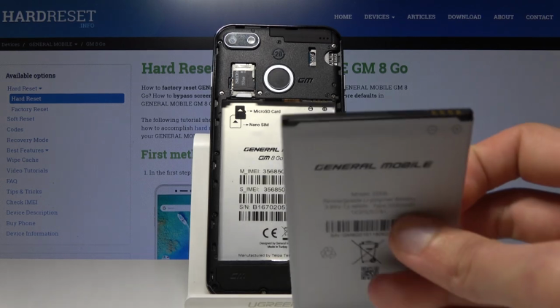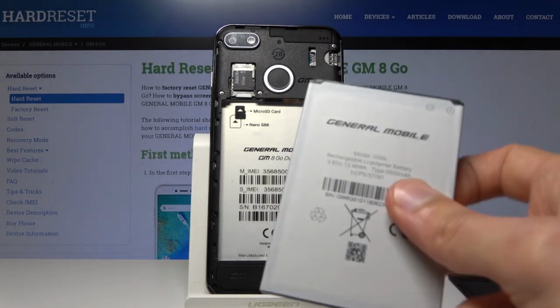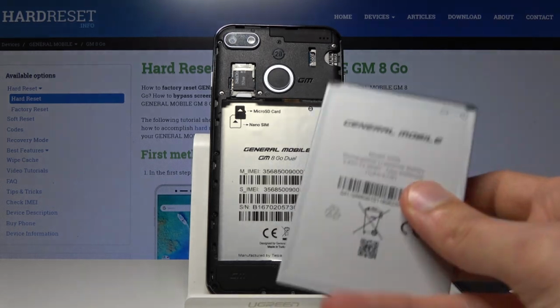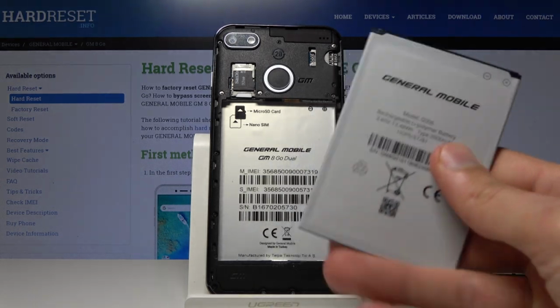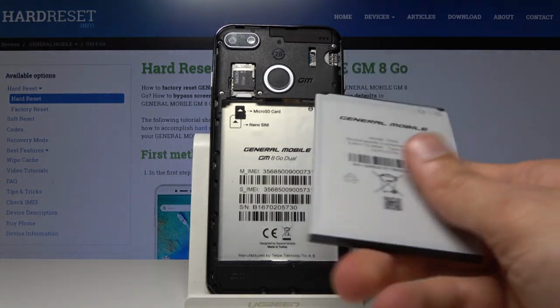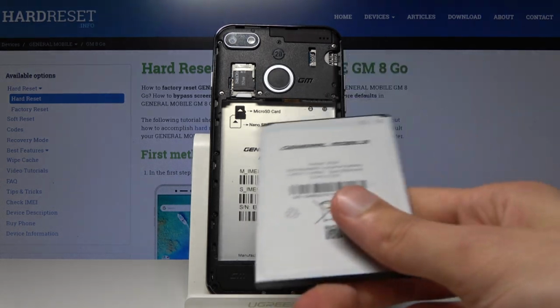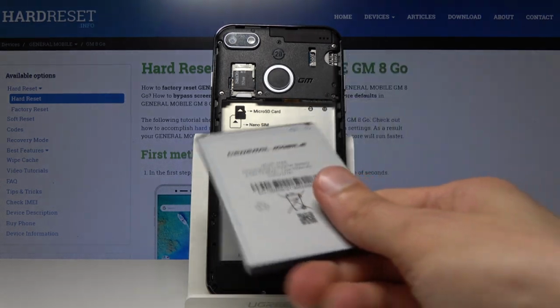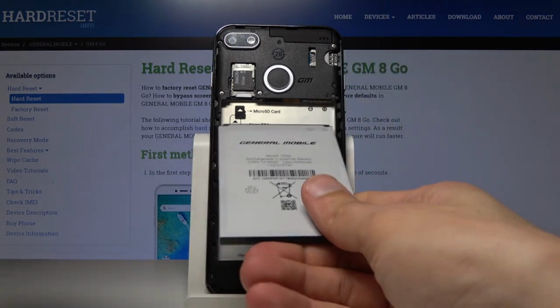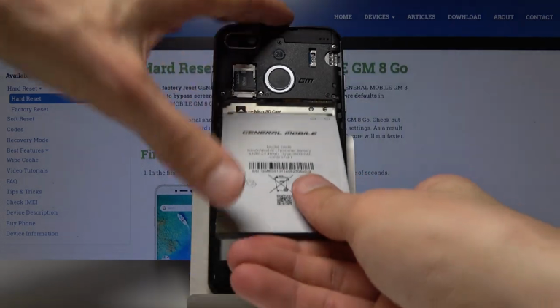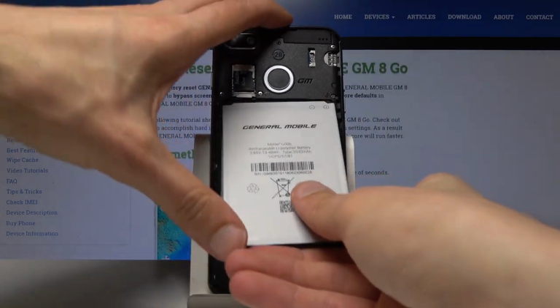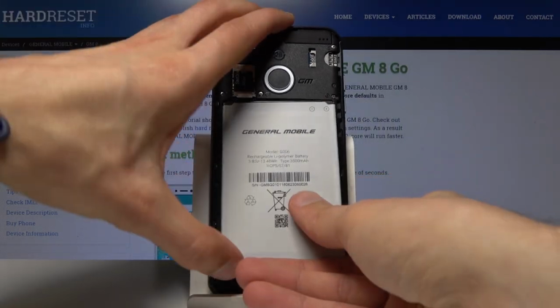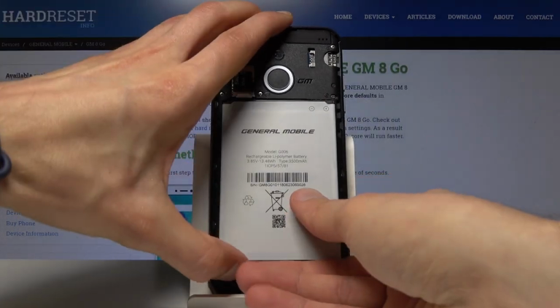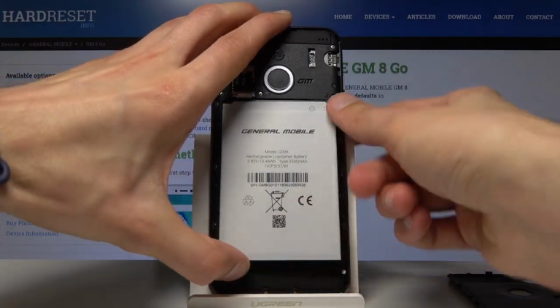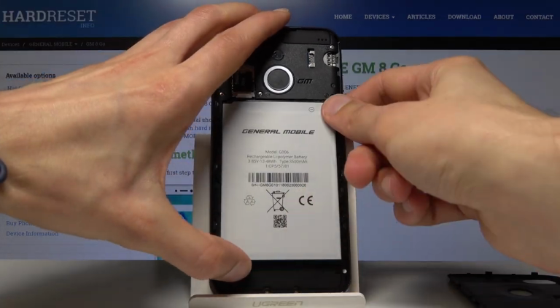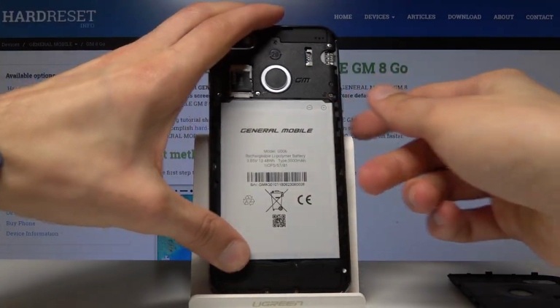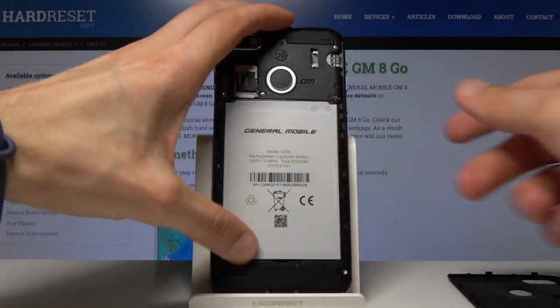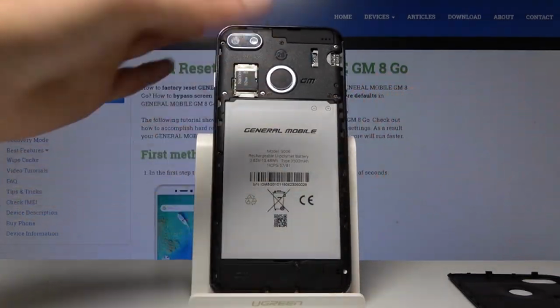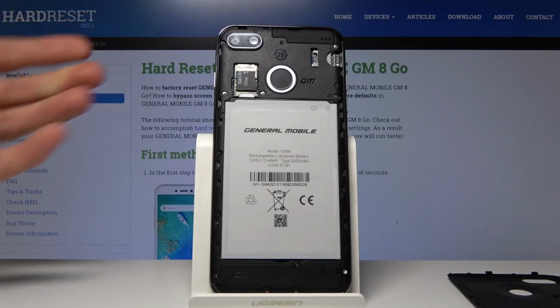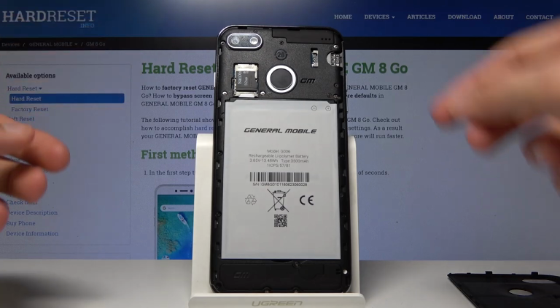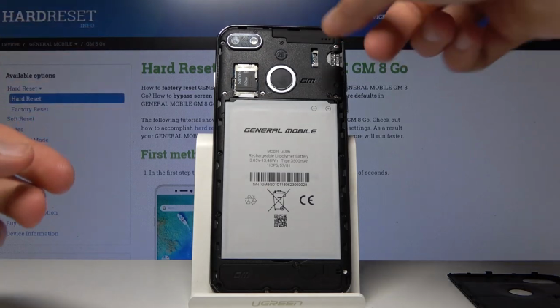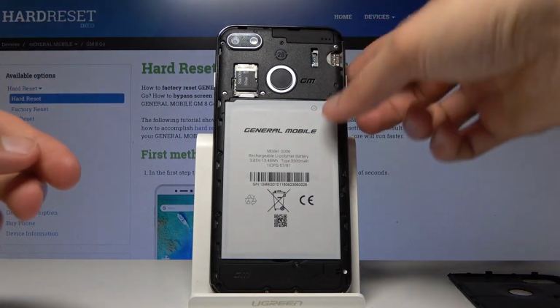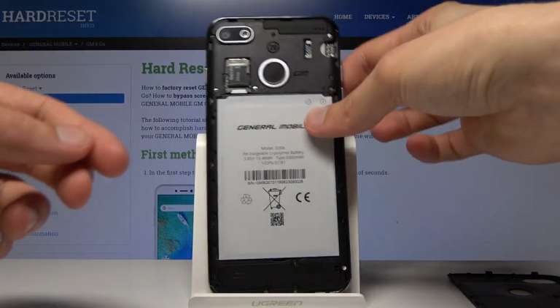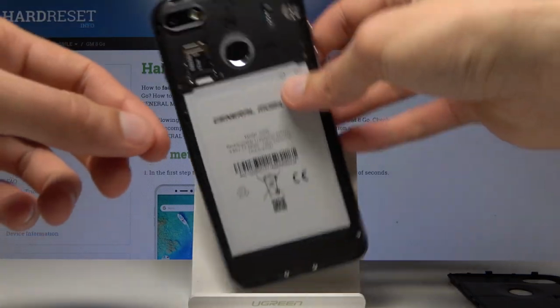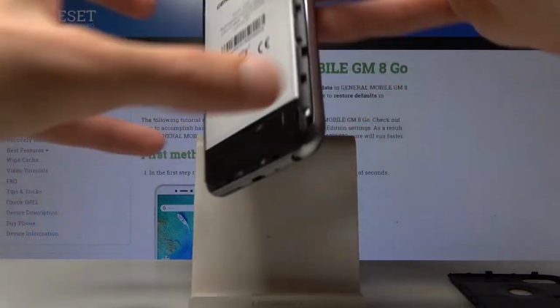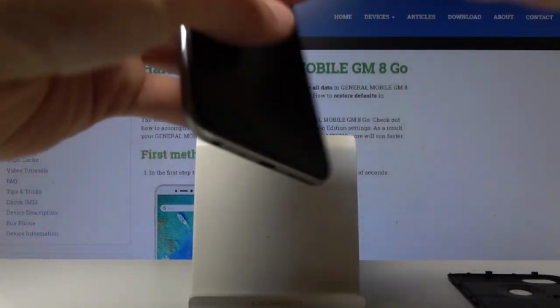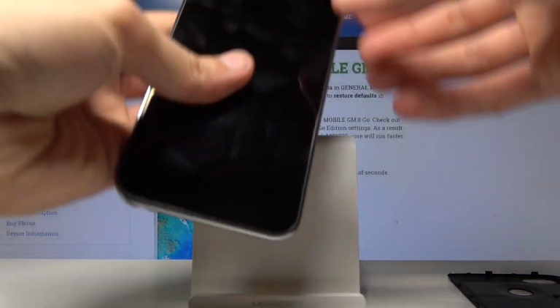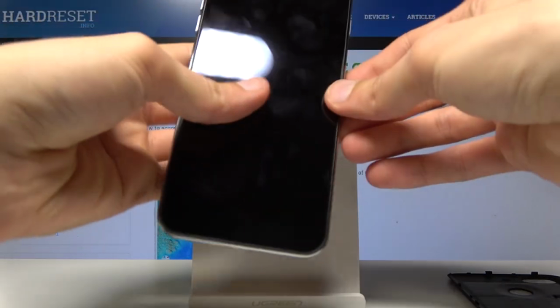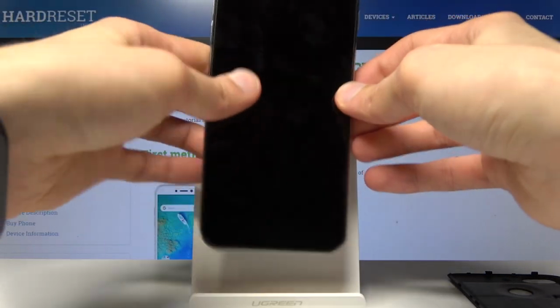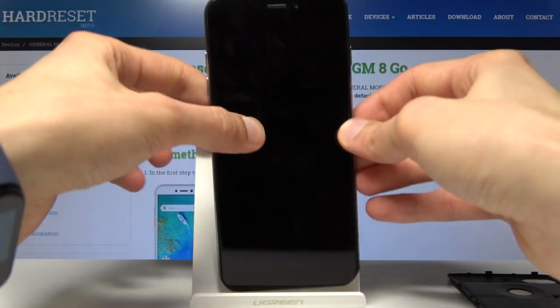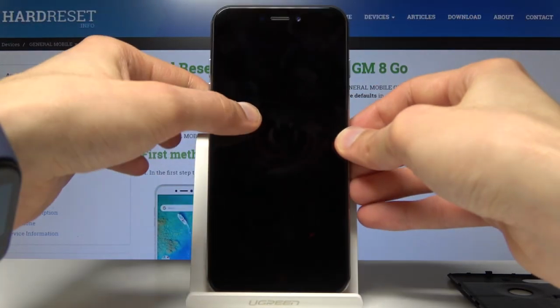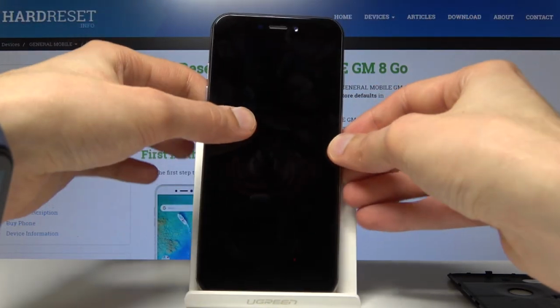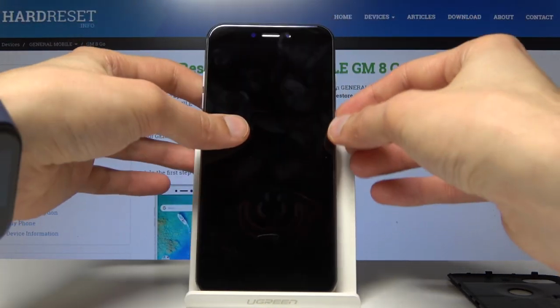From there, put the battery back in, and we can now flip over the device and power it back on.